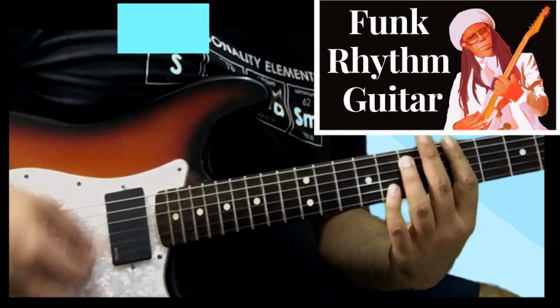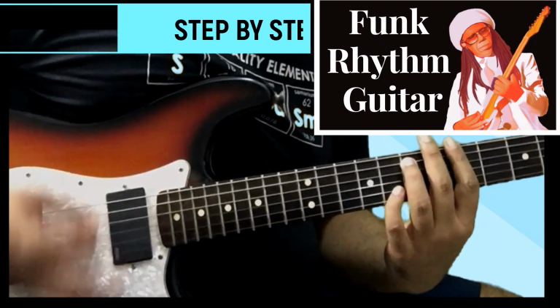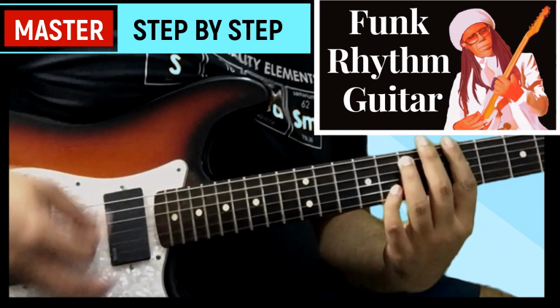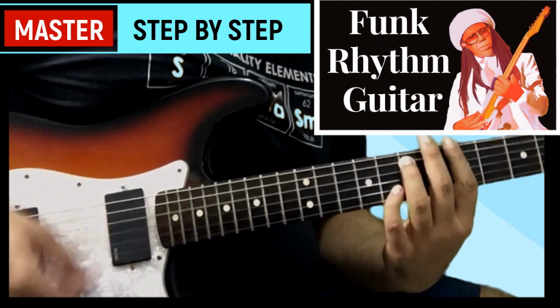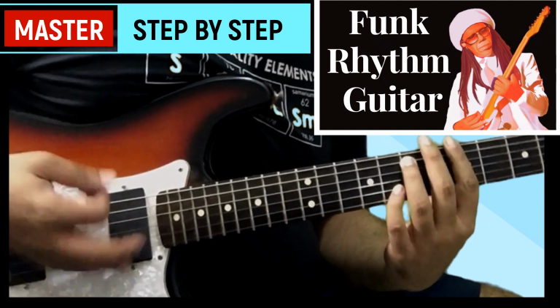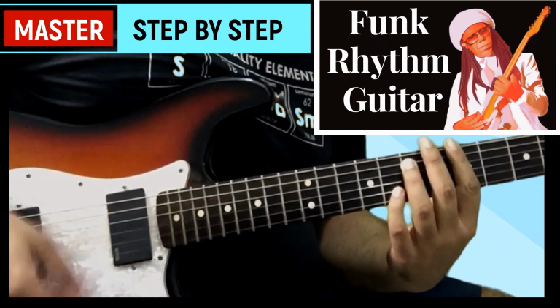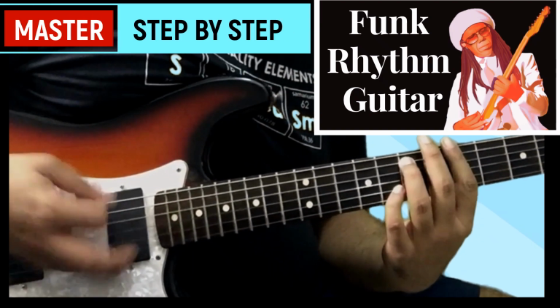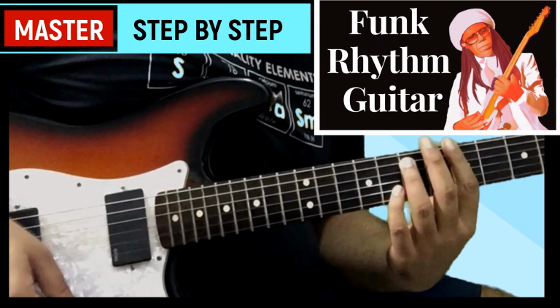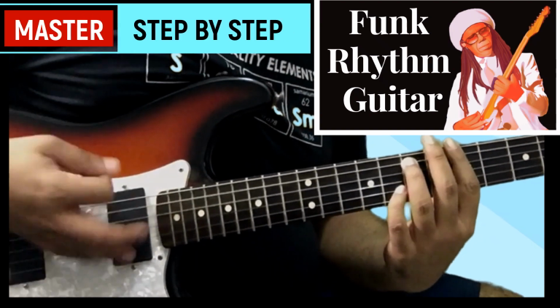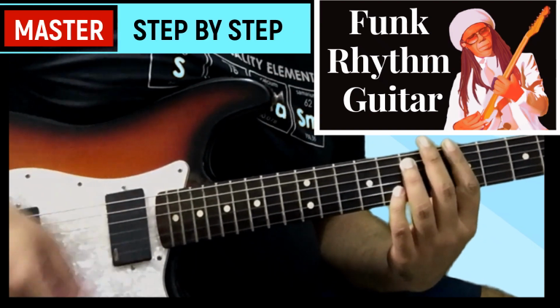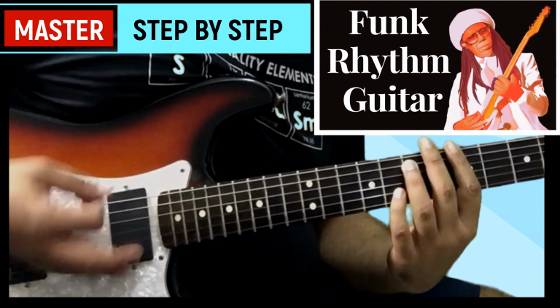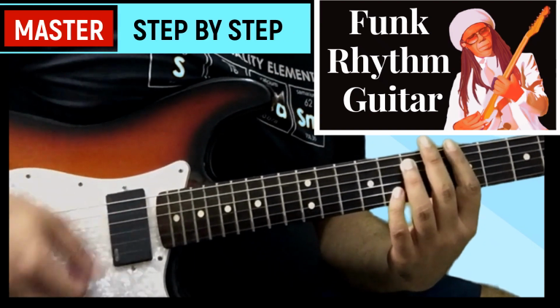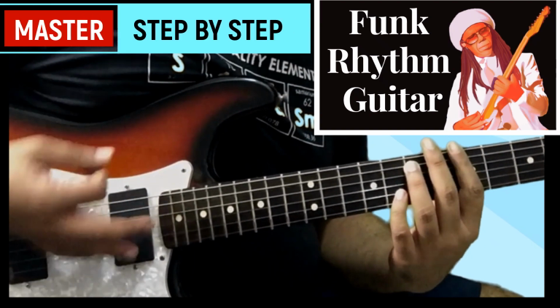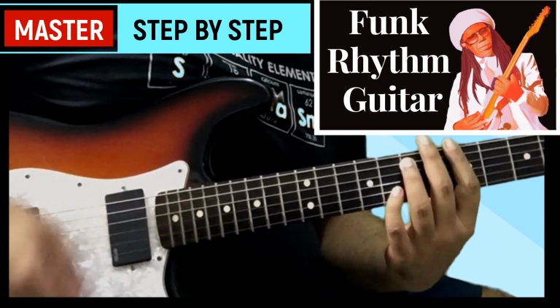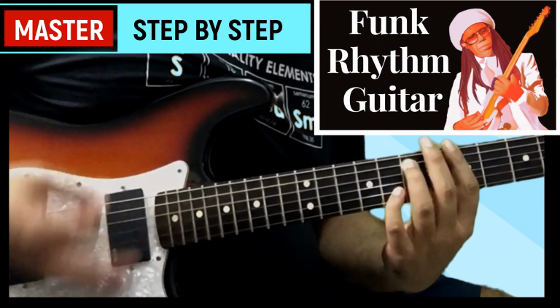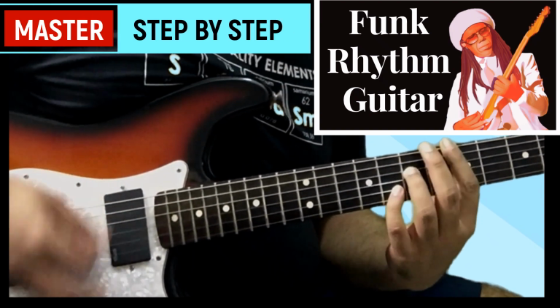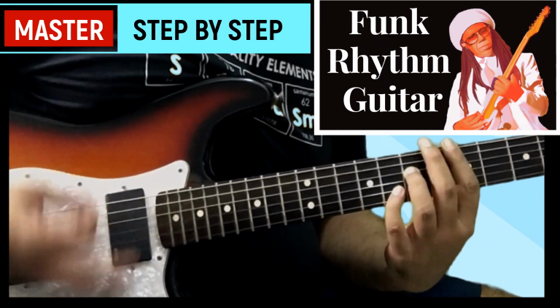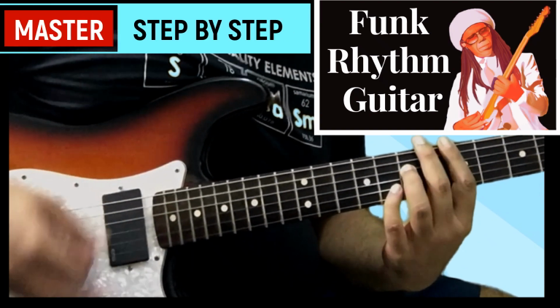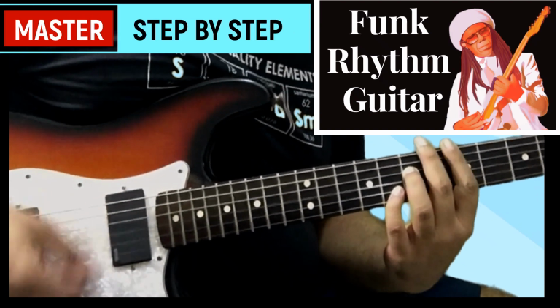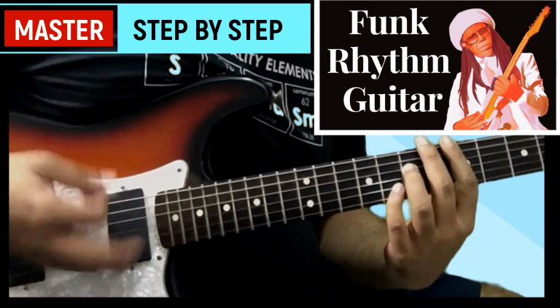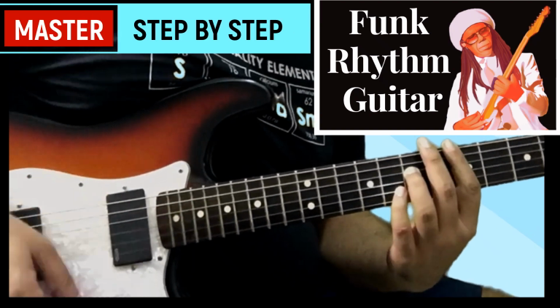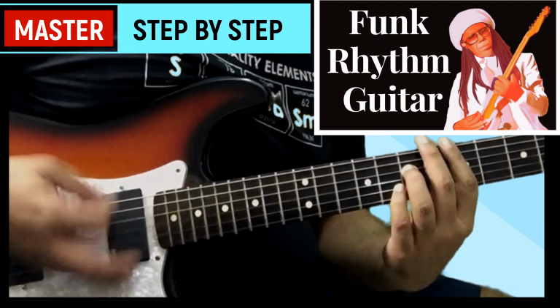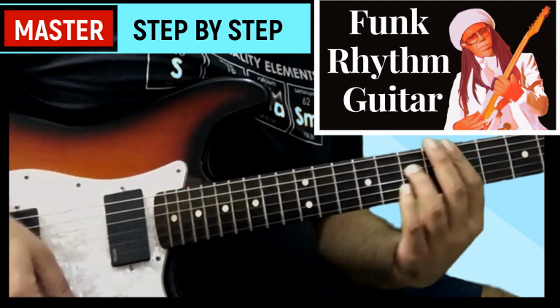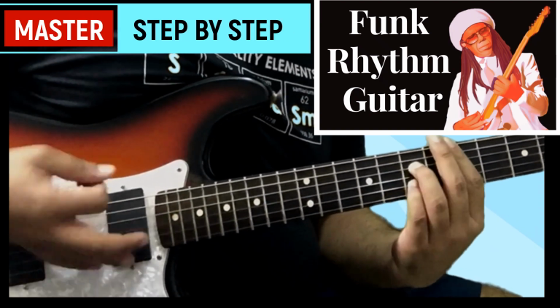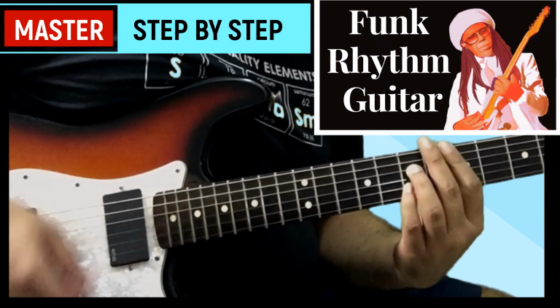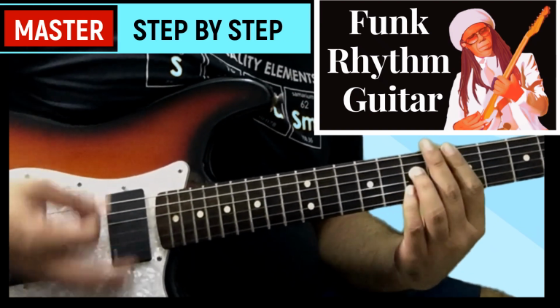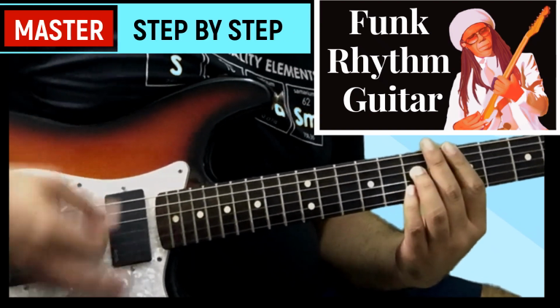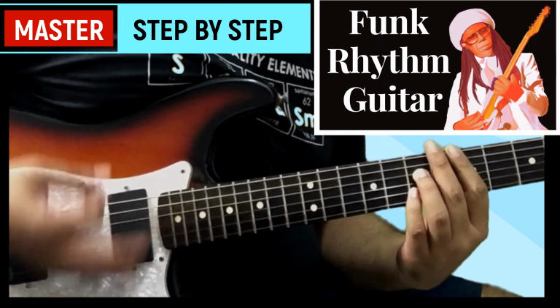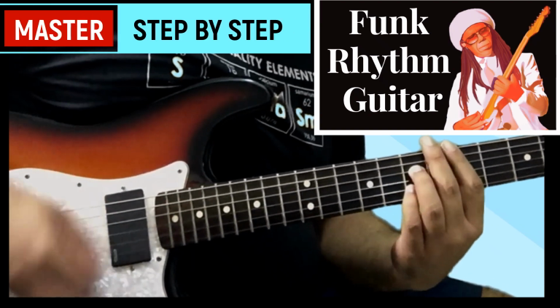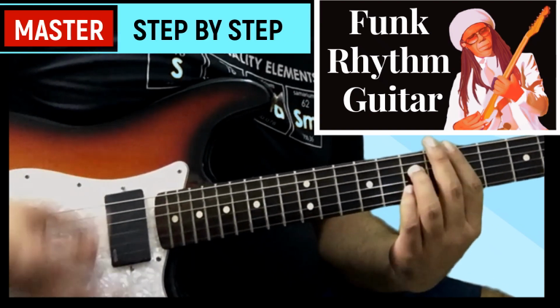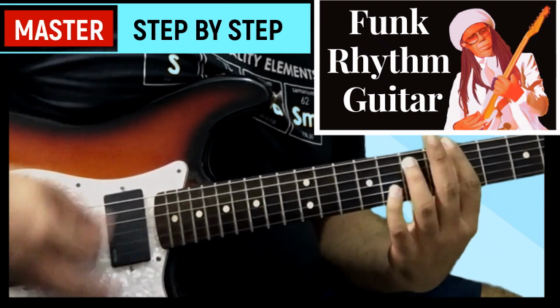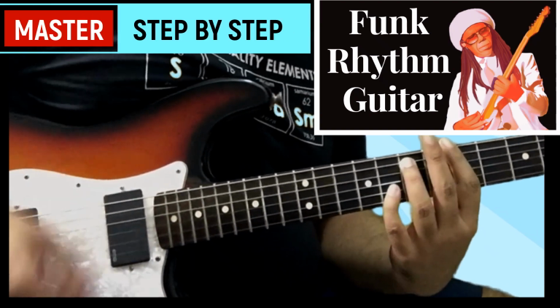Hey folks, it's Puneet here from Khoj. Welcome to my course, Funk Rhythm Guitar Mastery.